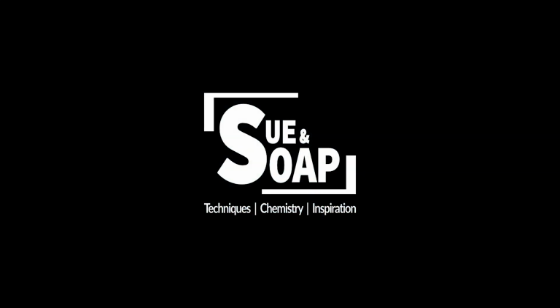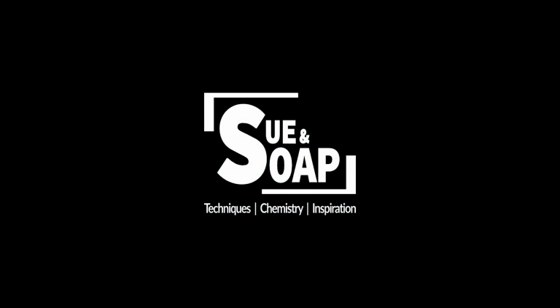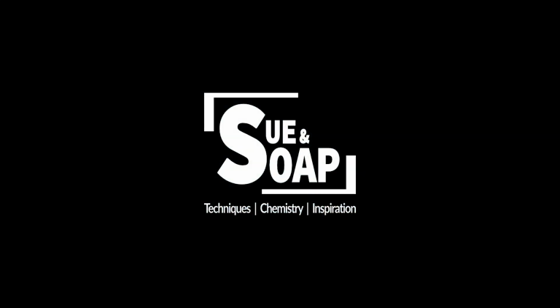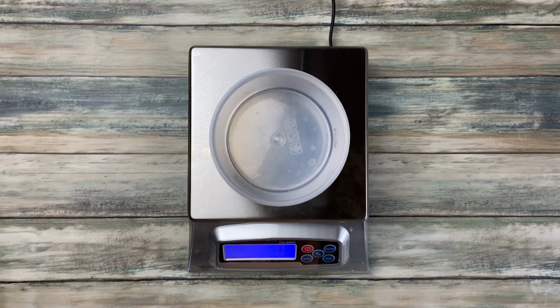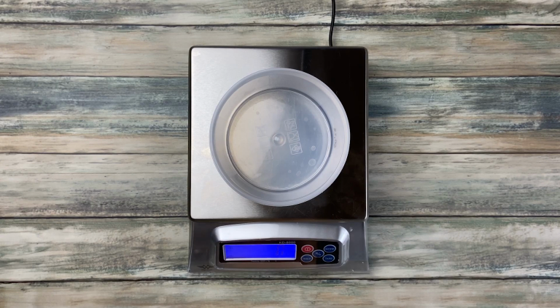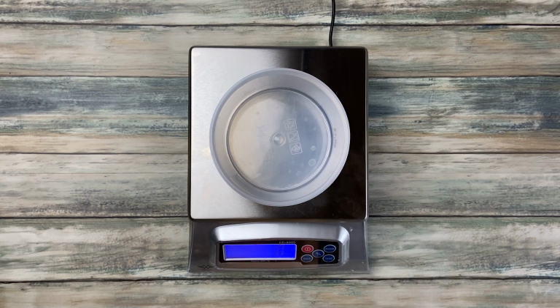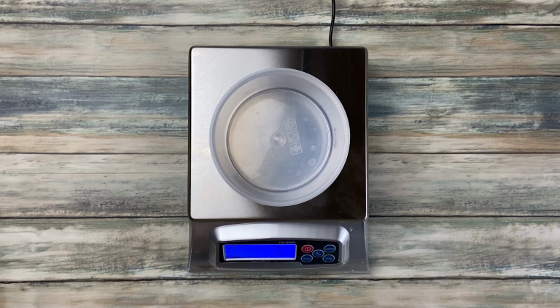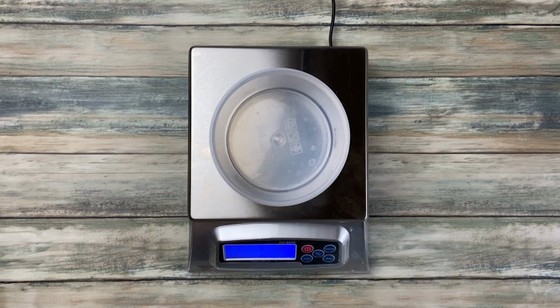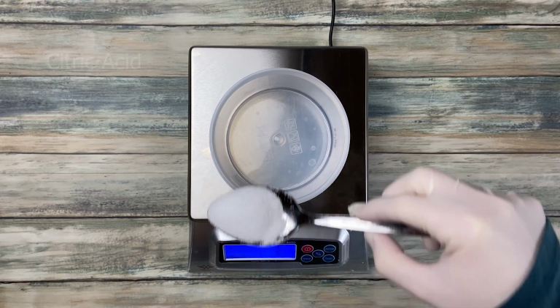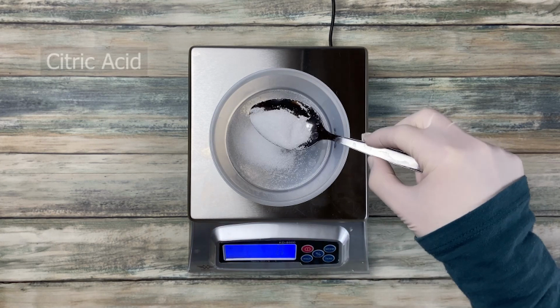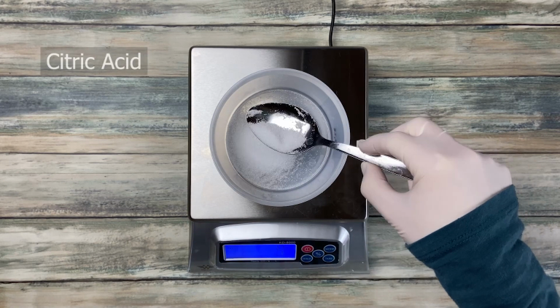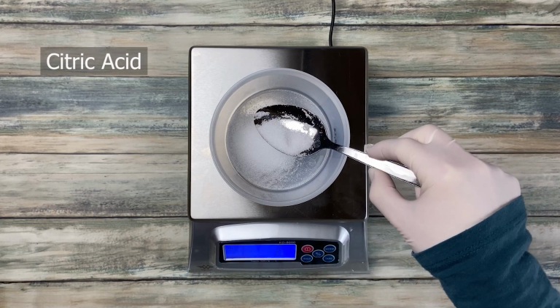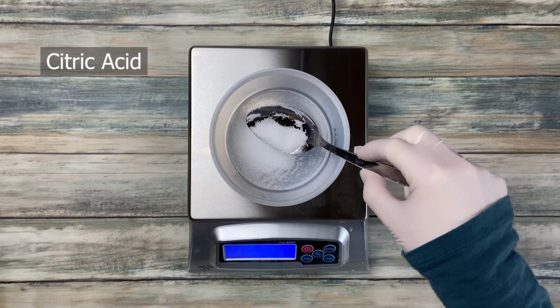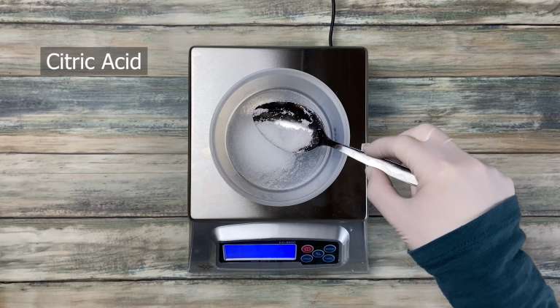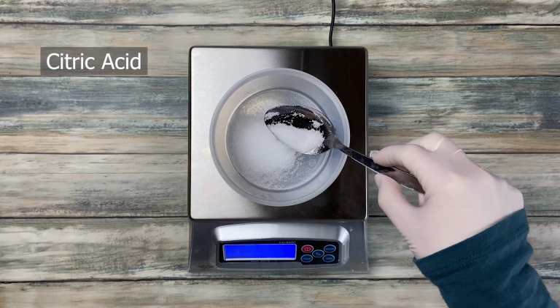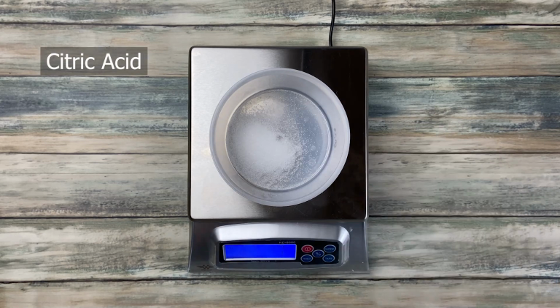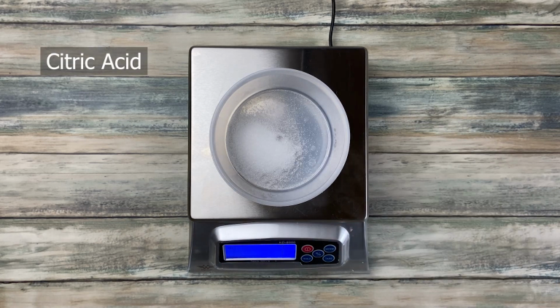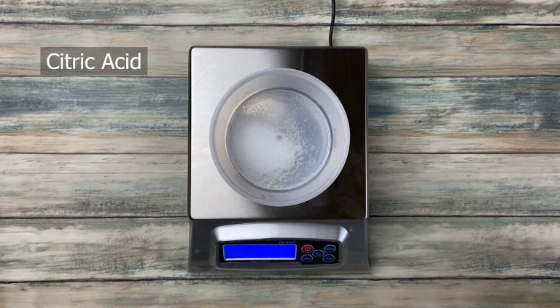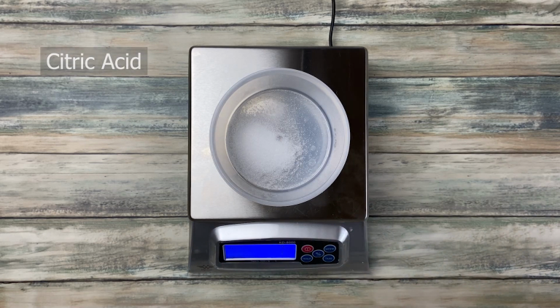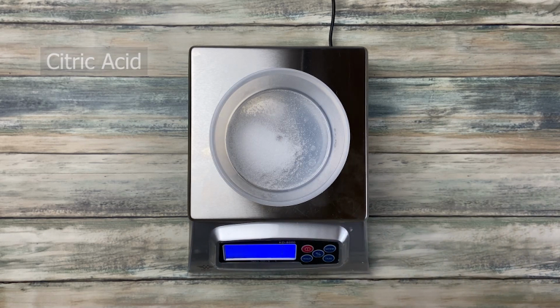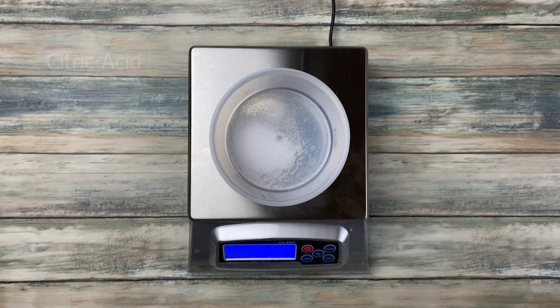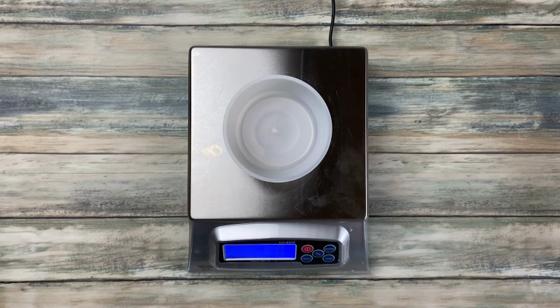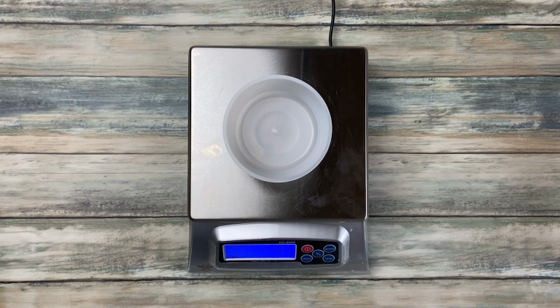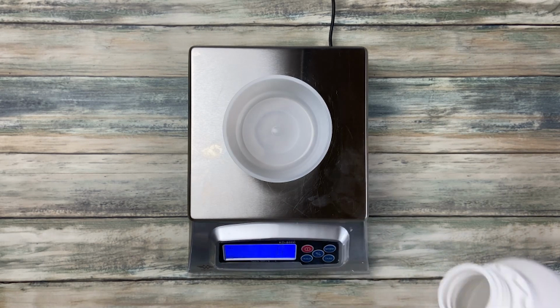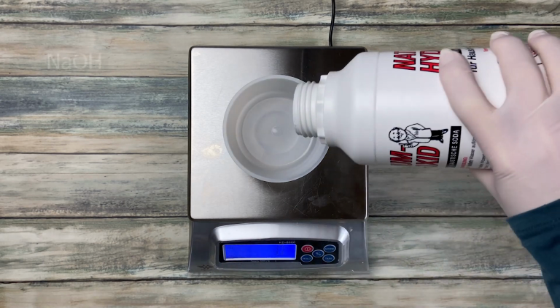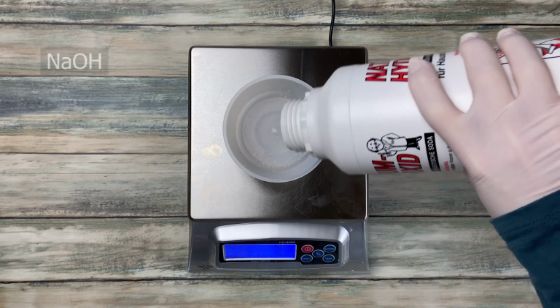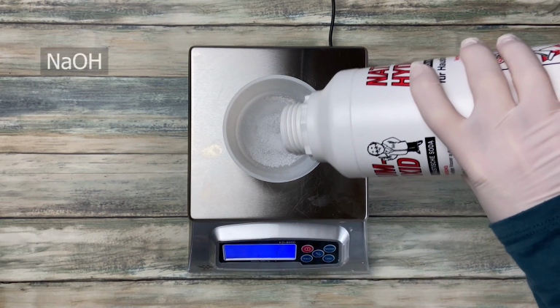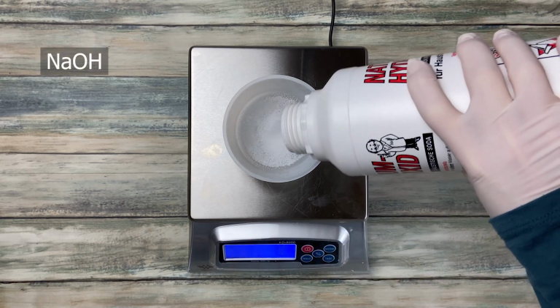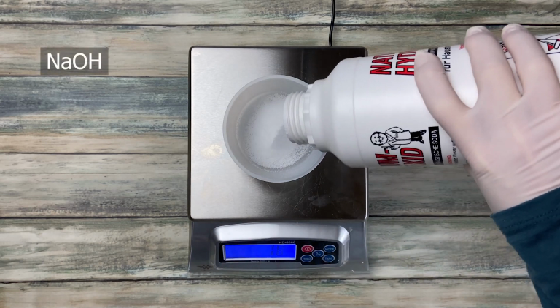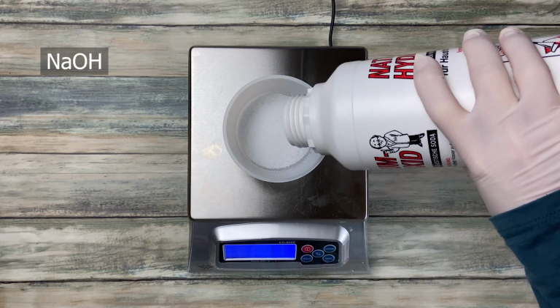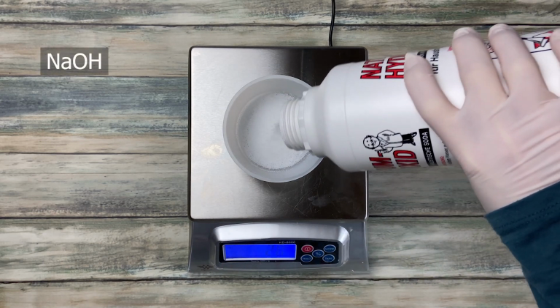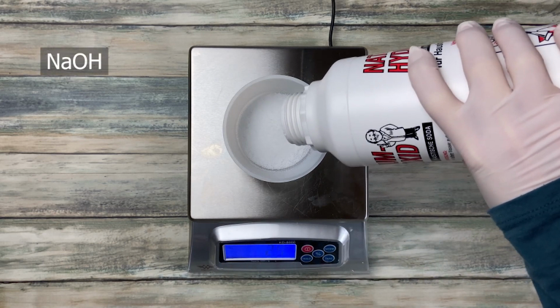Hello and welcome back to another soap making video. If you're new here, I'm Sue. I make videos about how to make soap and the chemistry behind it.